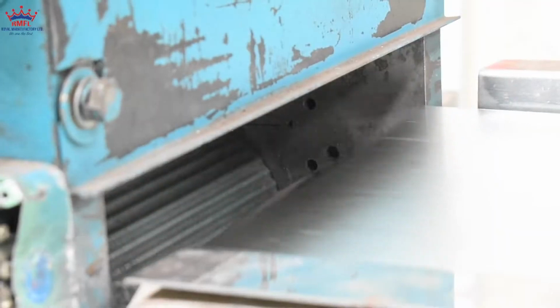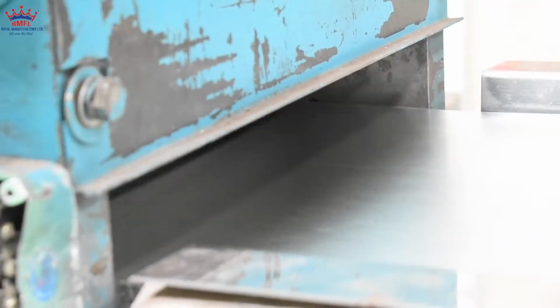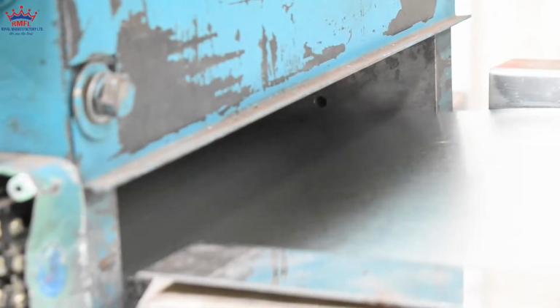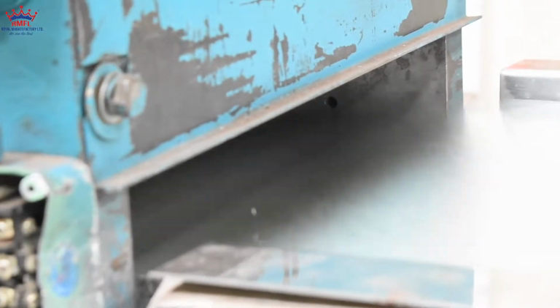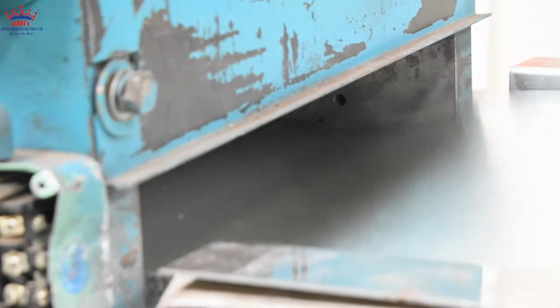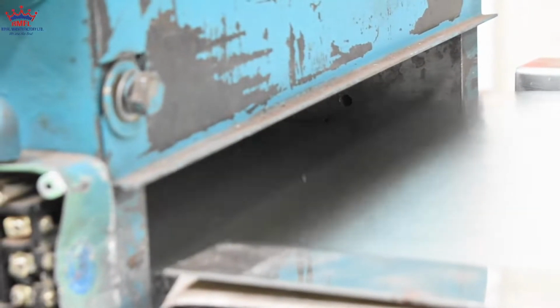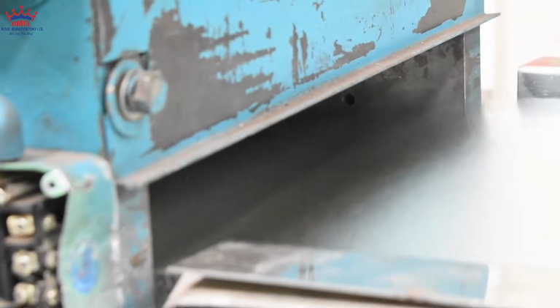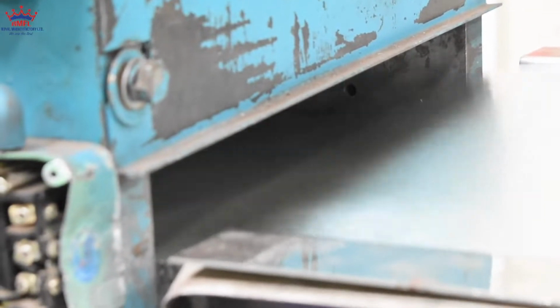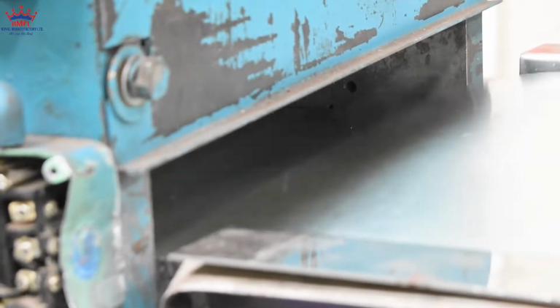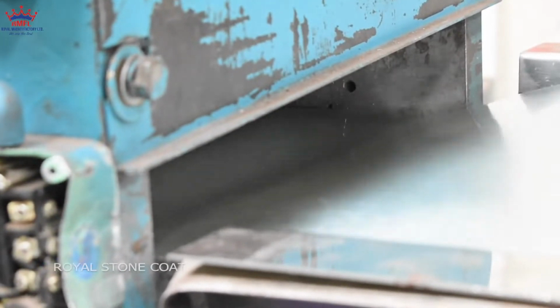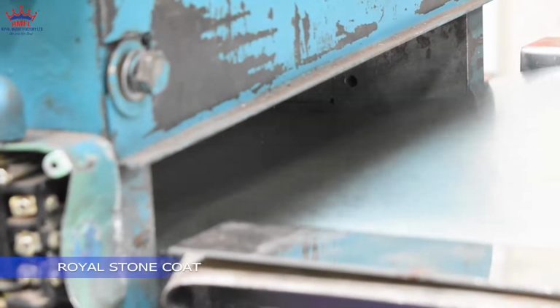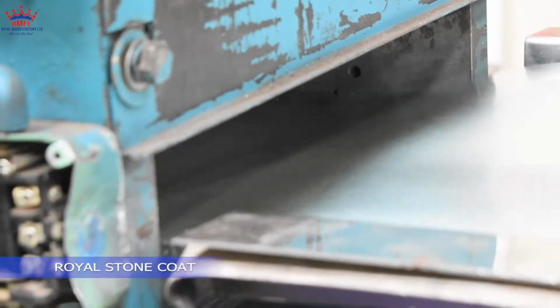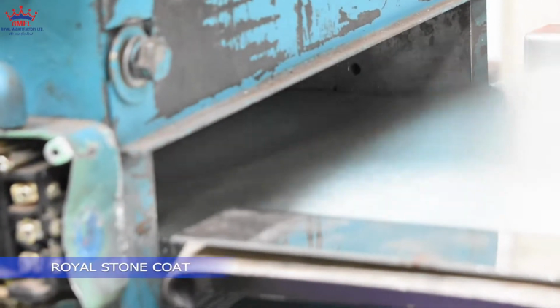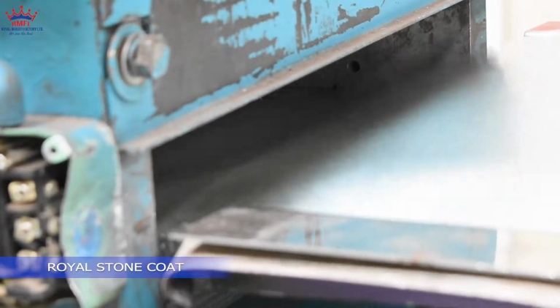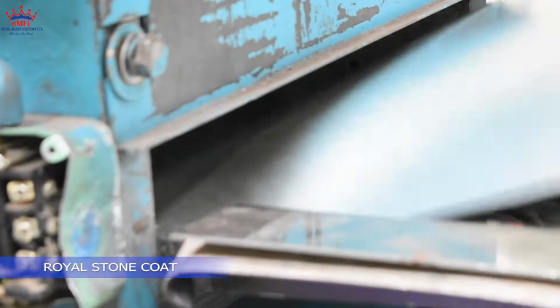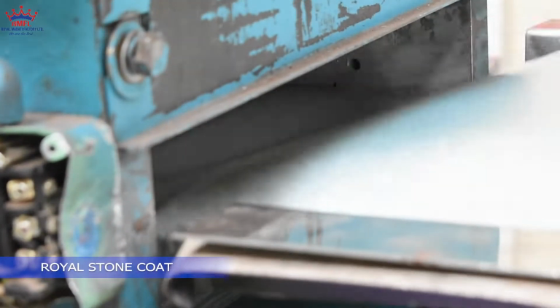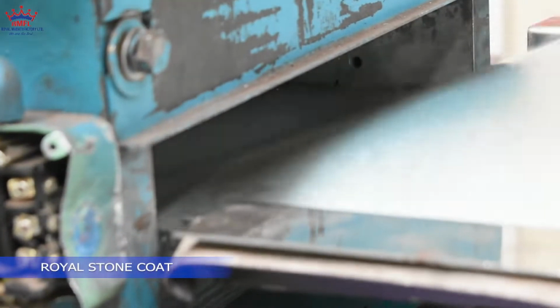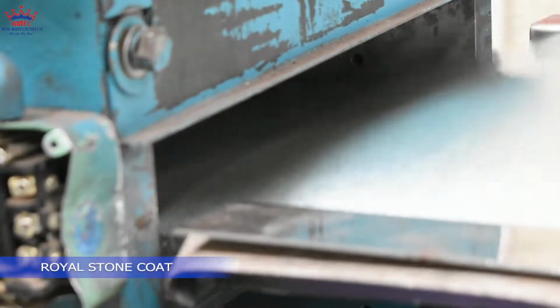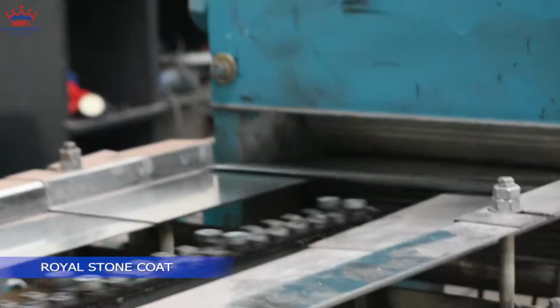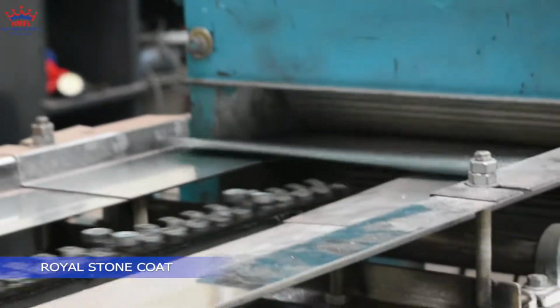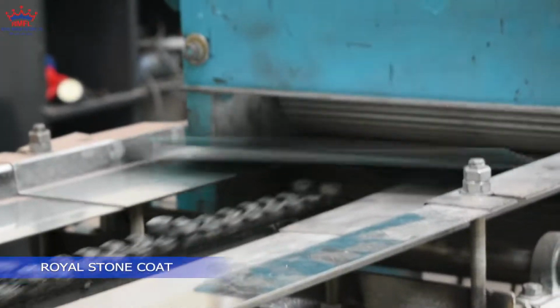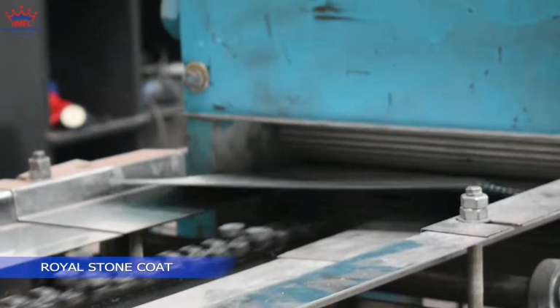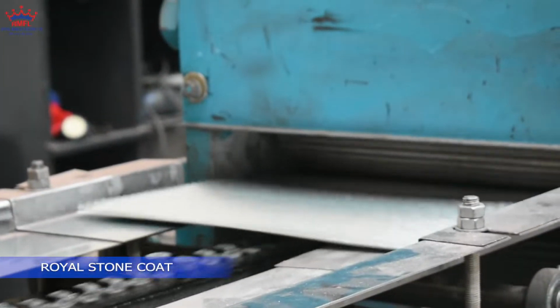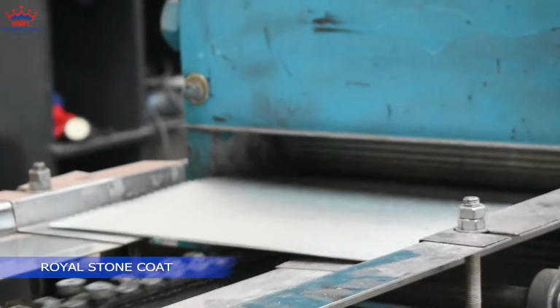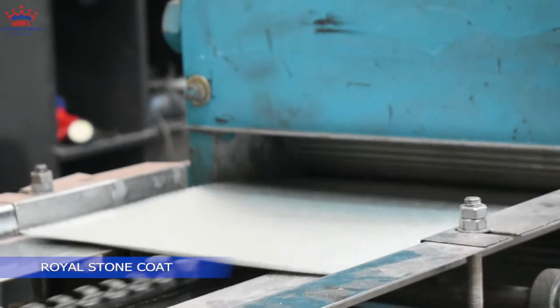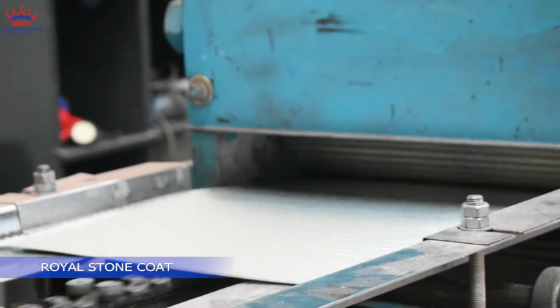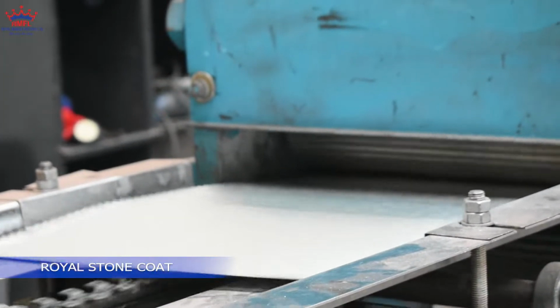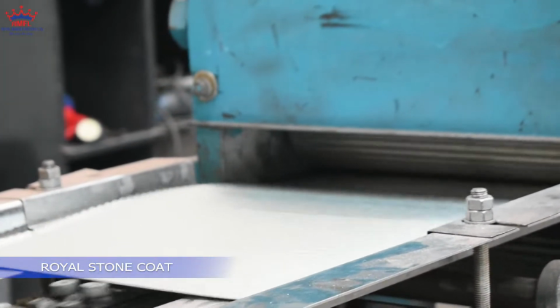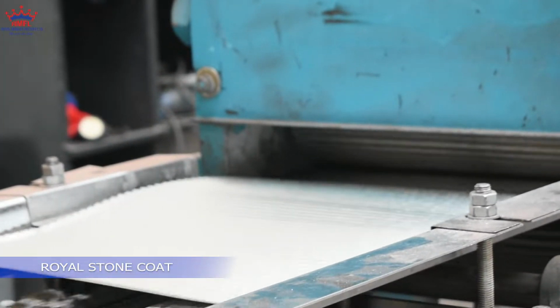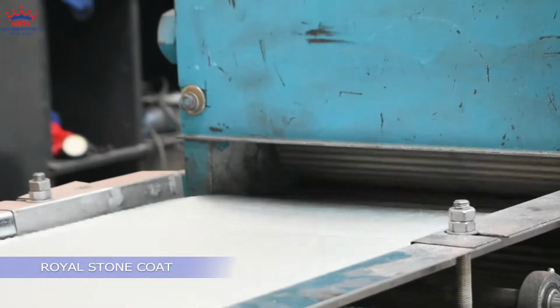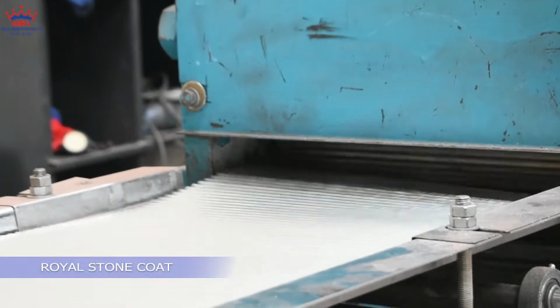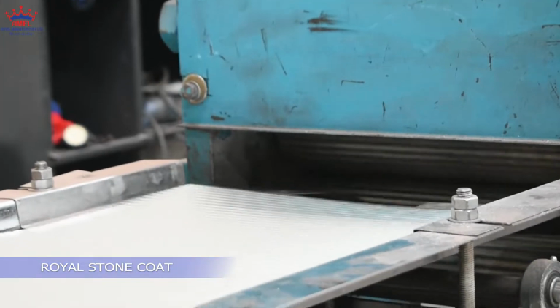So the process begins with coil slitting, whereby the coils are slit into two equal parts.